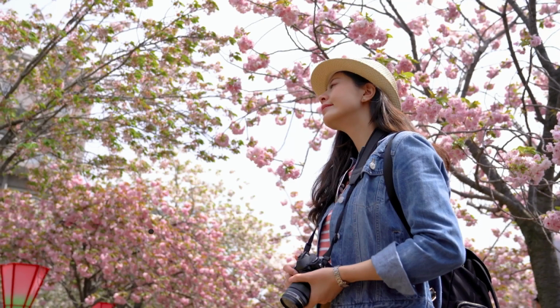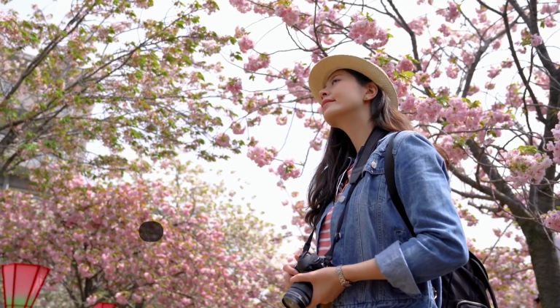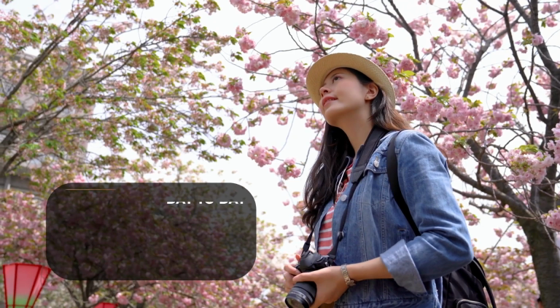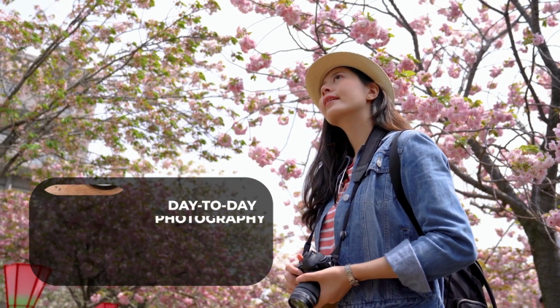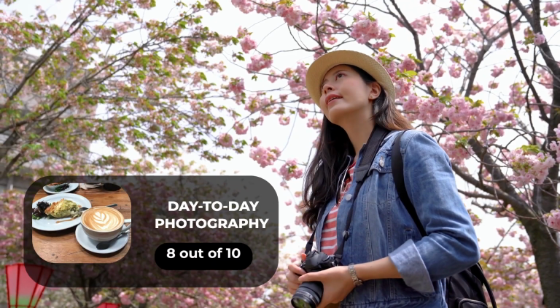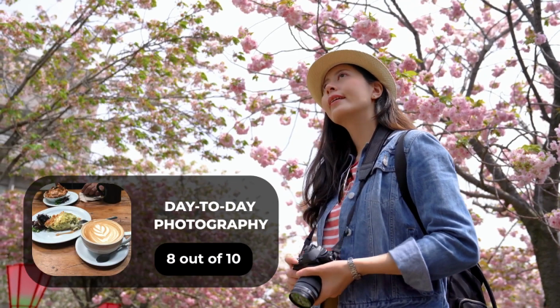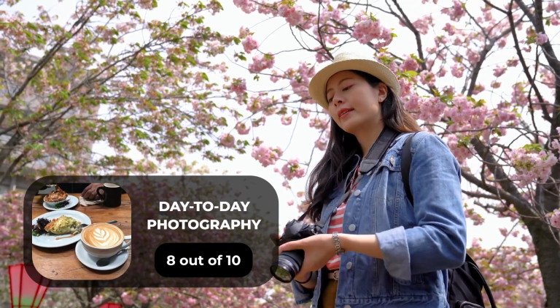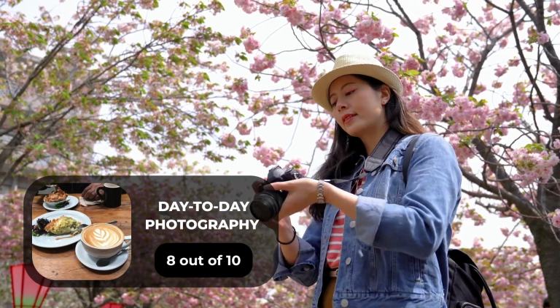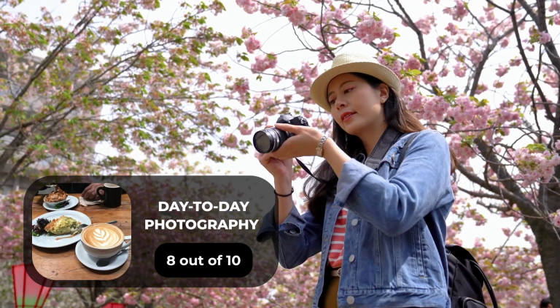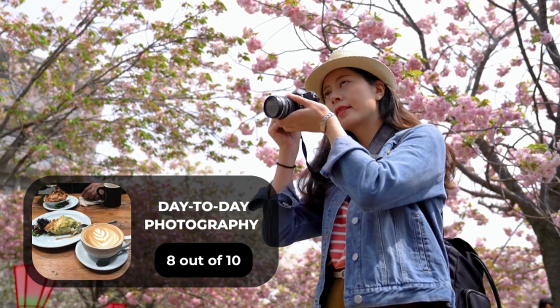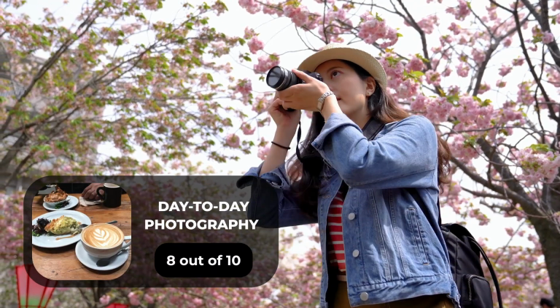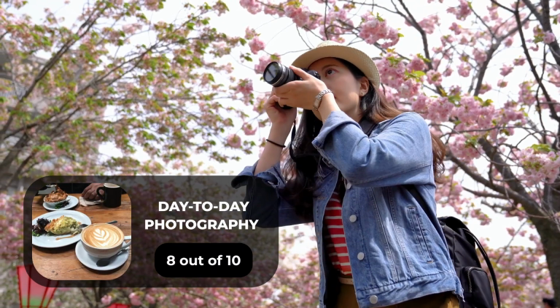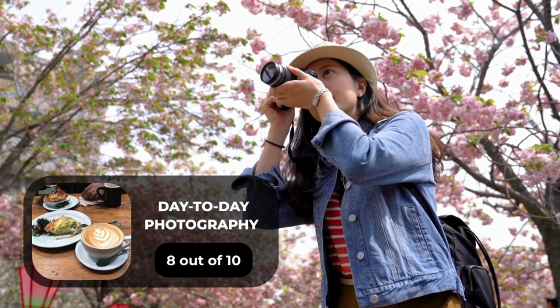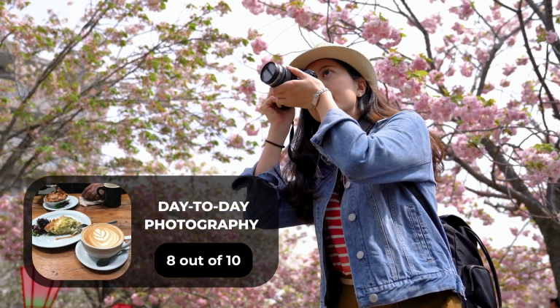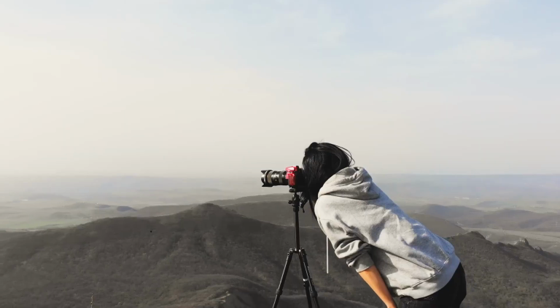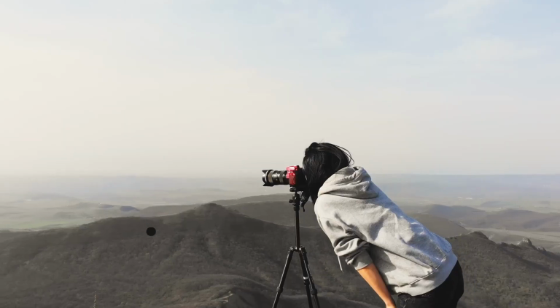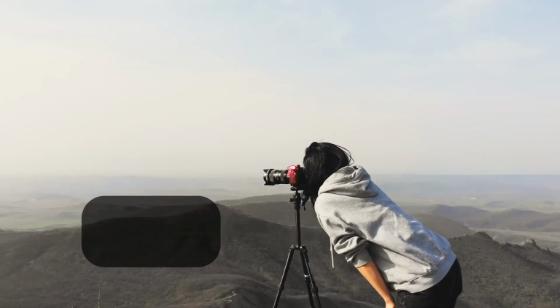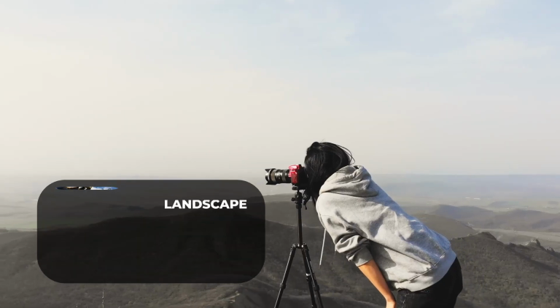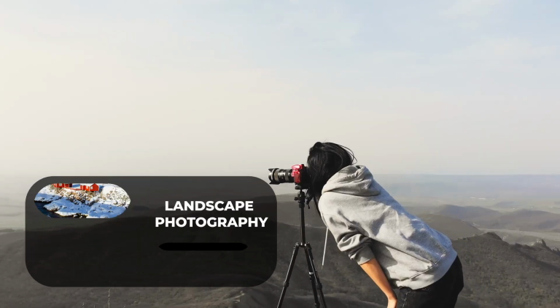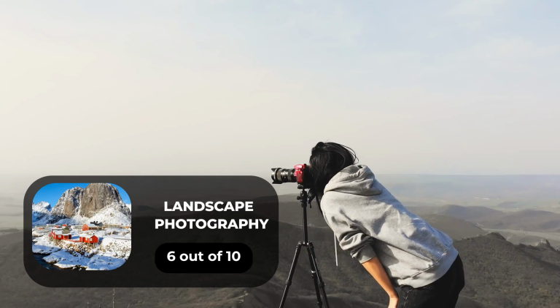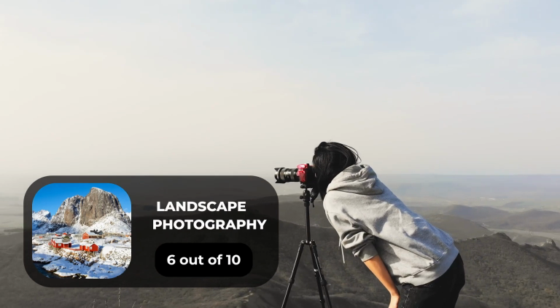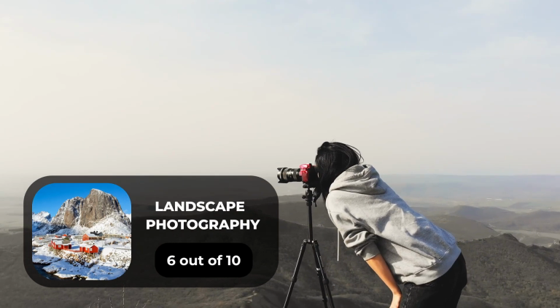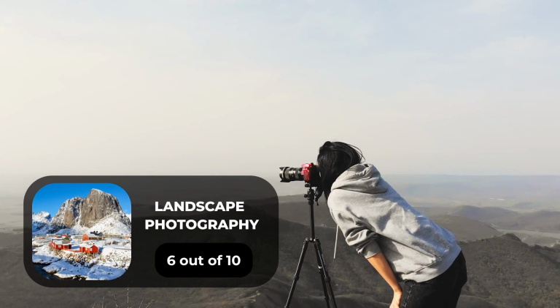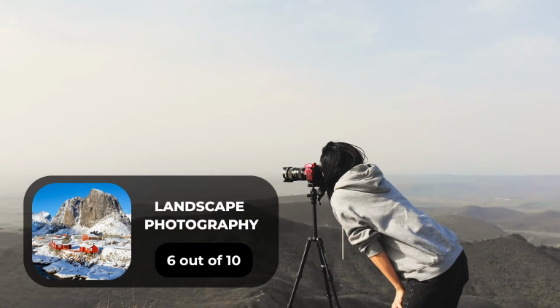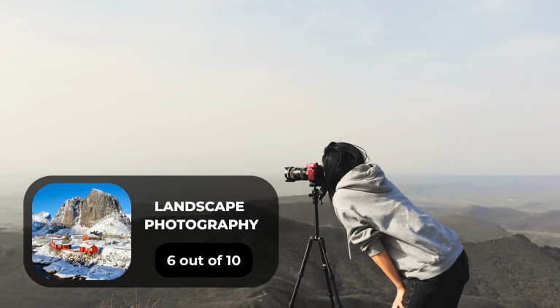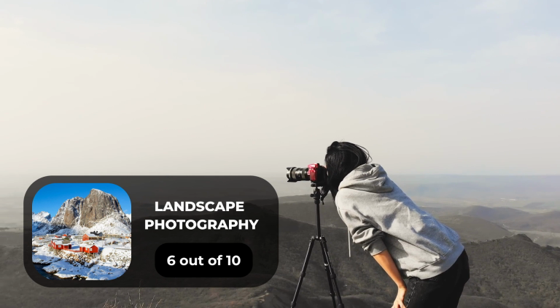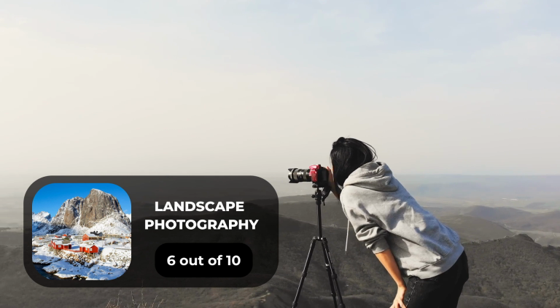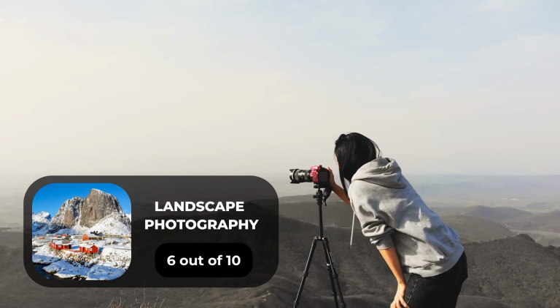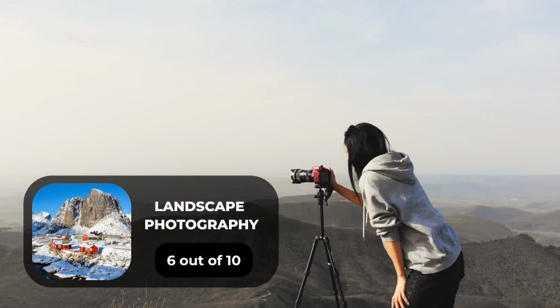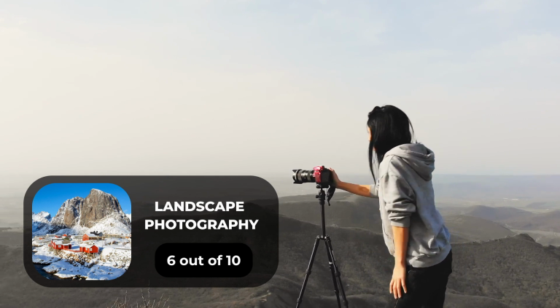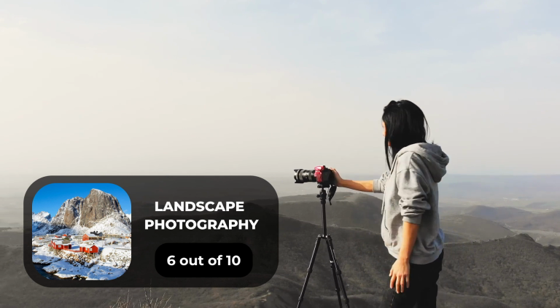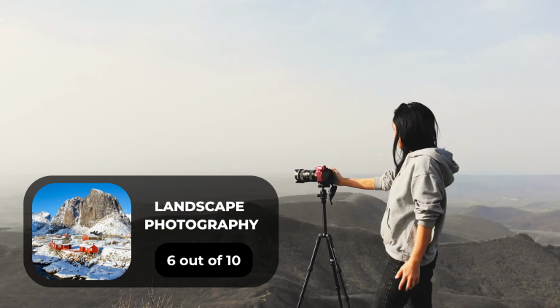For day-to-day photography, we will give it an 8 out of 10 rating. For landscape photography, we will give it a 6 out of 10 rating.